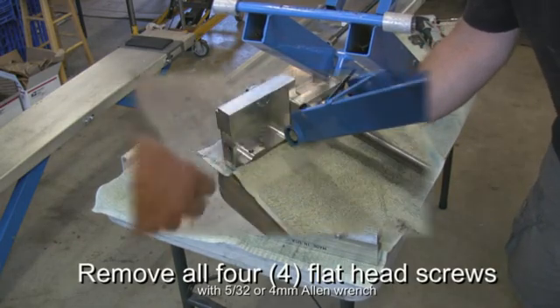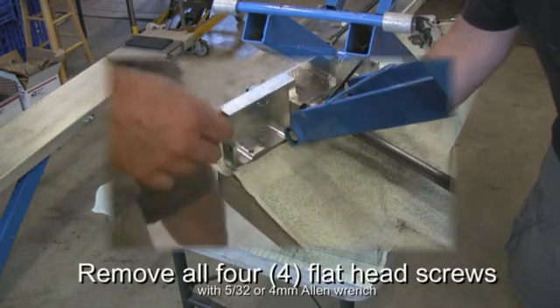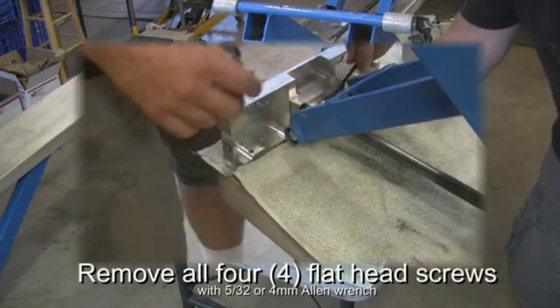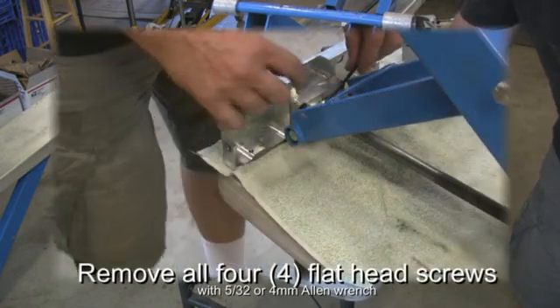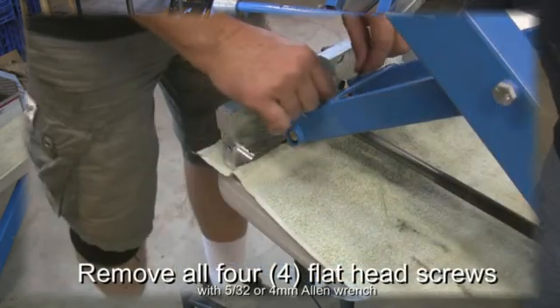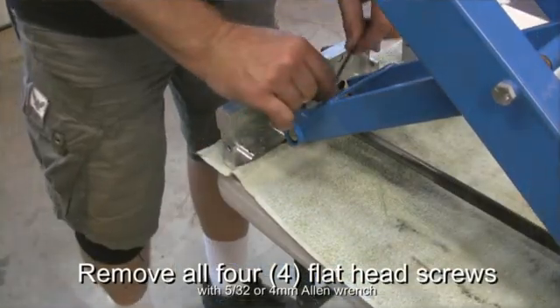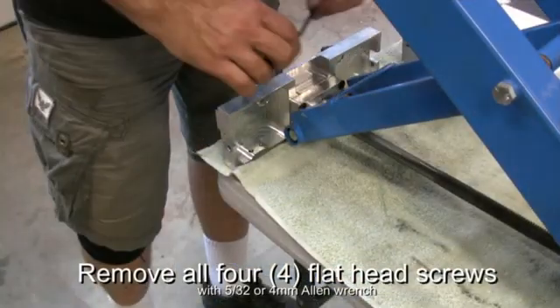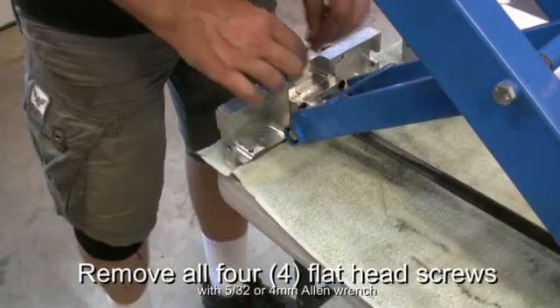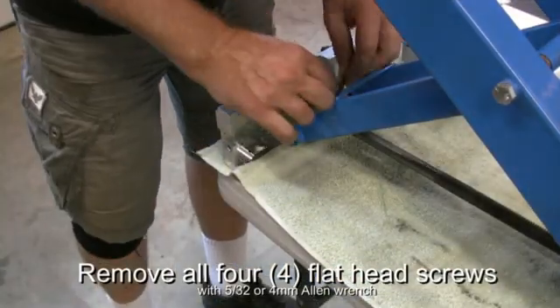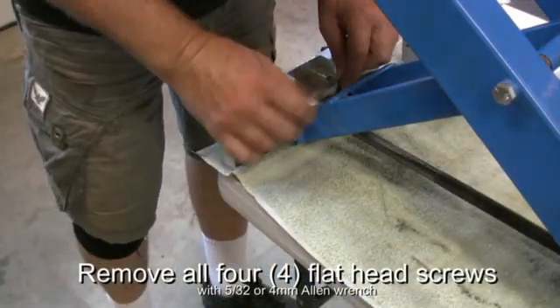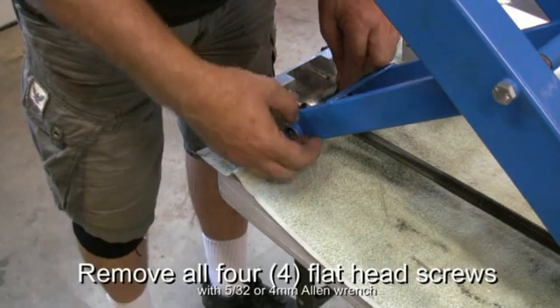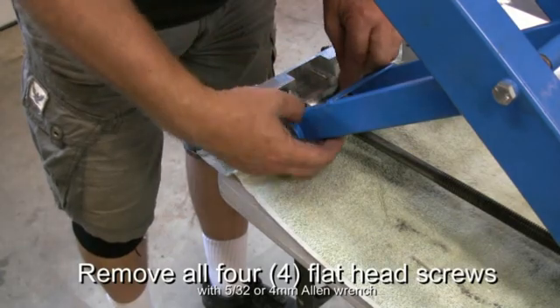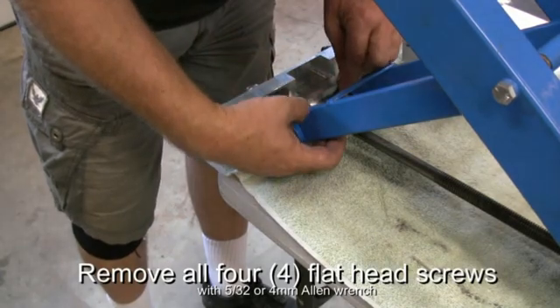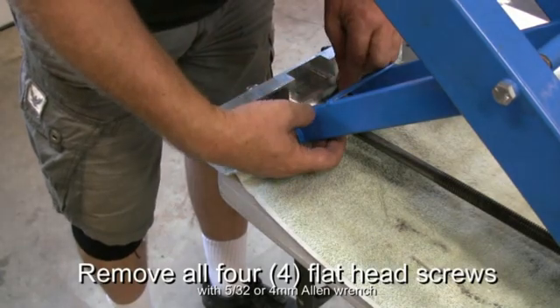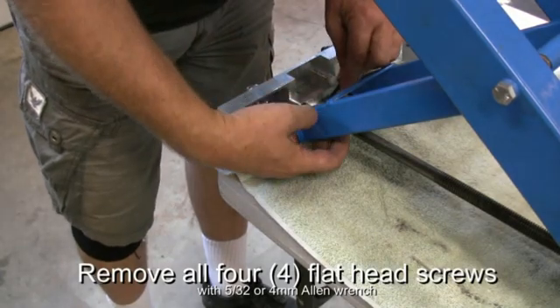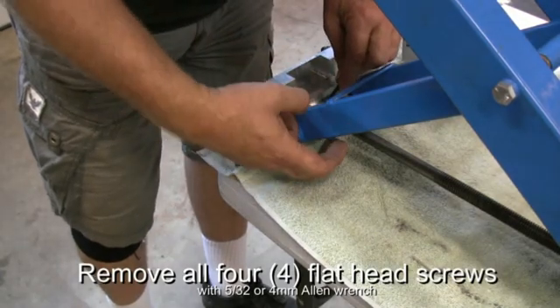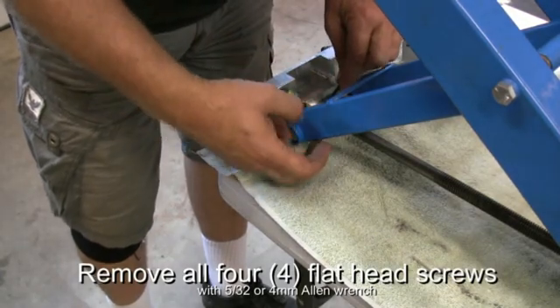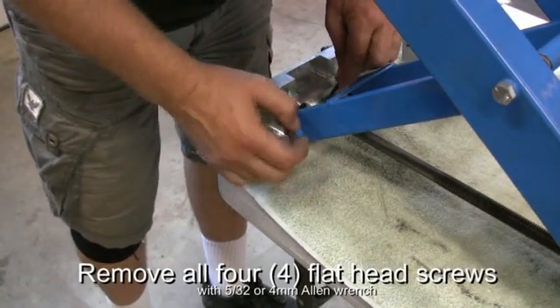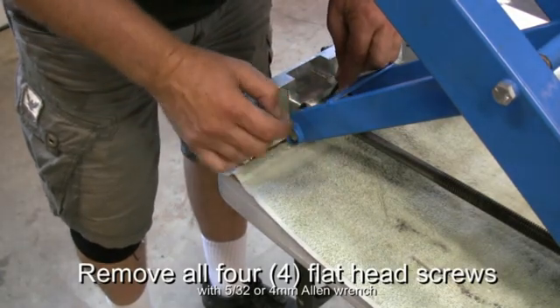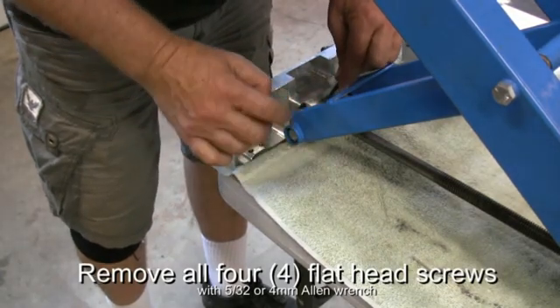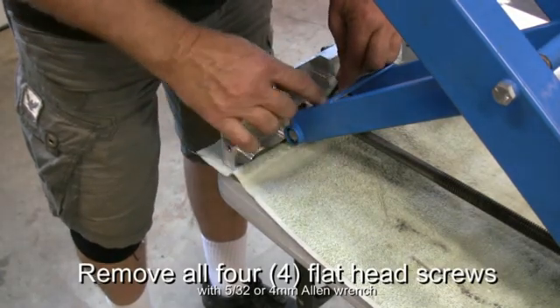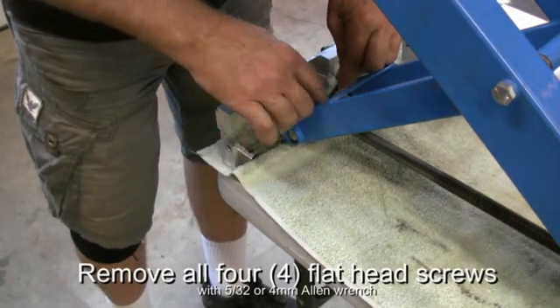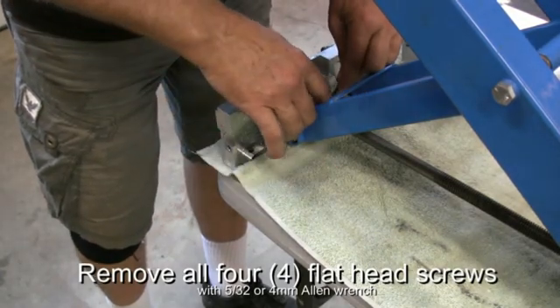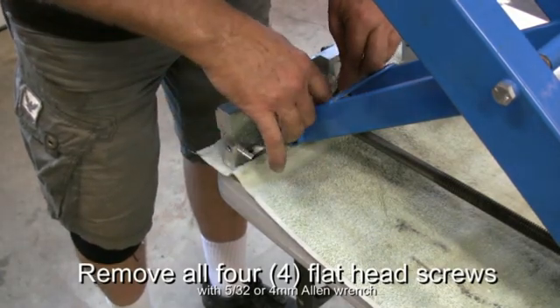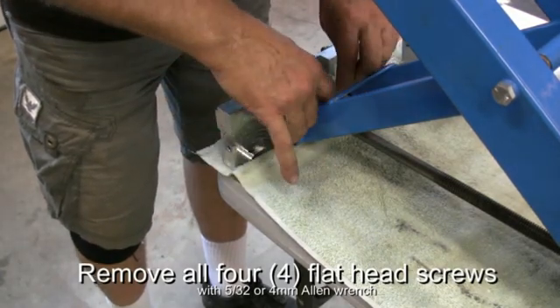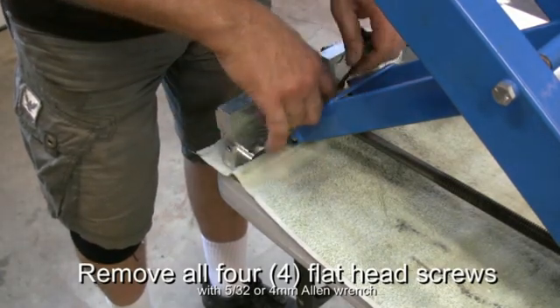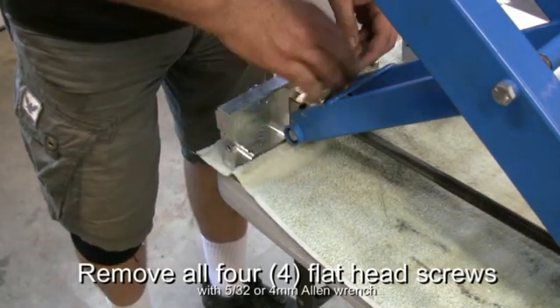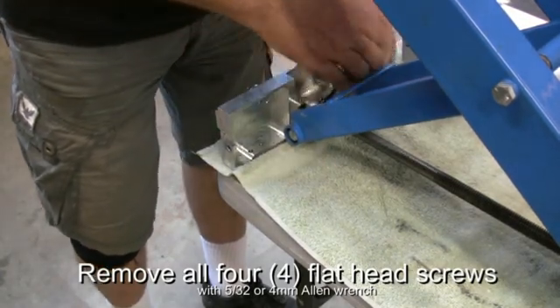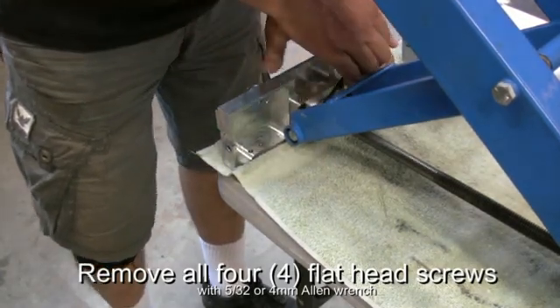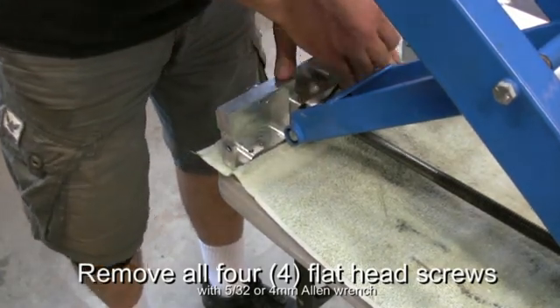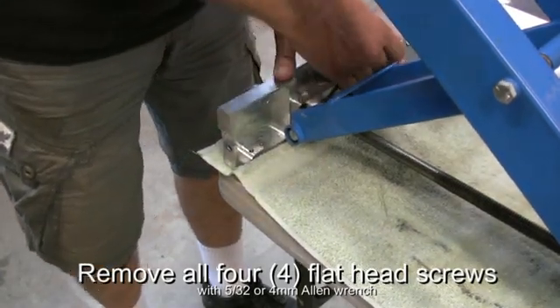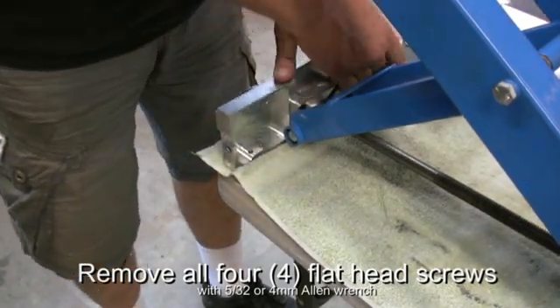Once placed on a flat surface, remove all four screws and remove the housing.